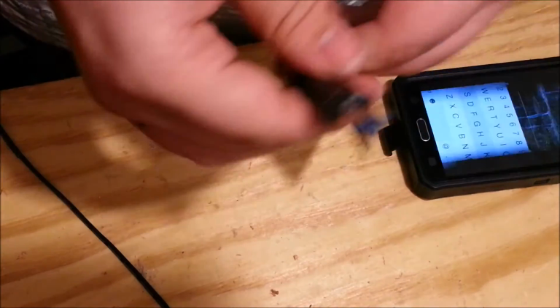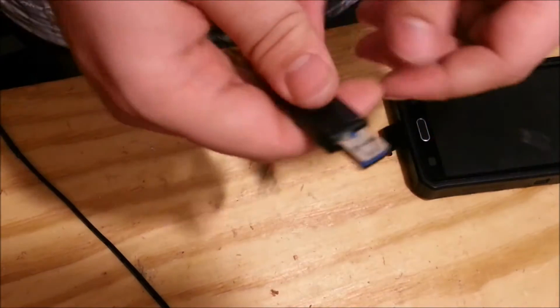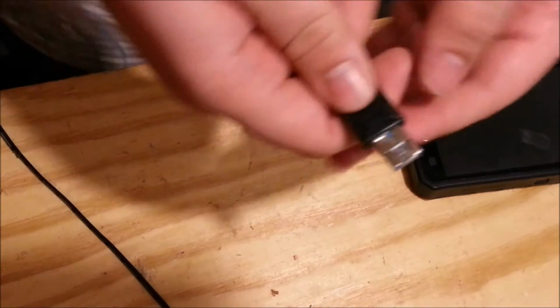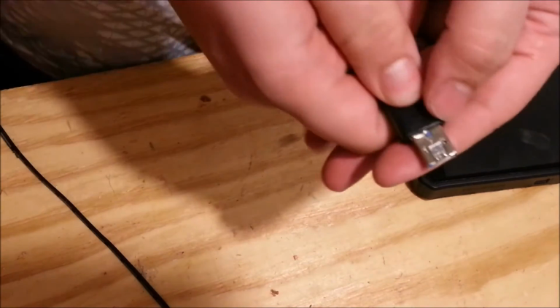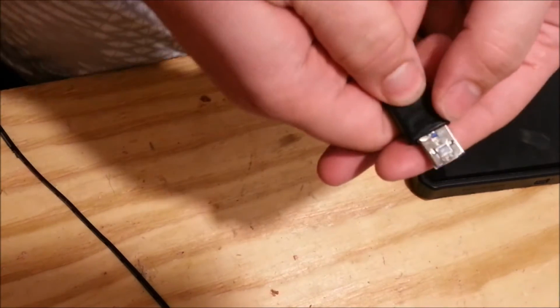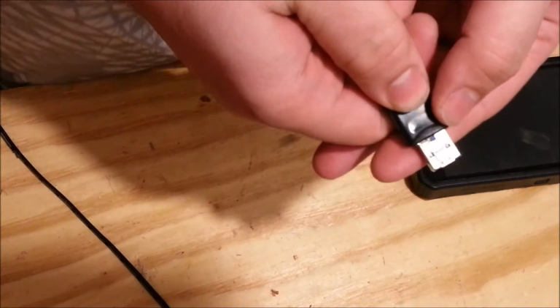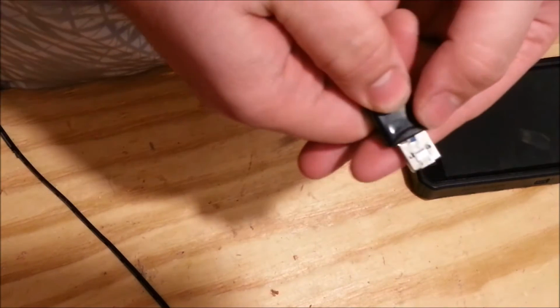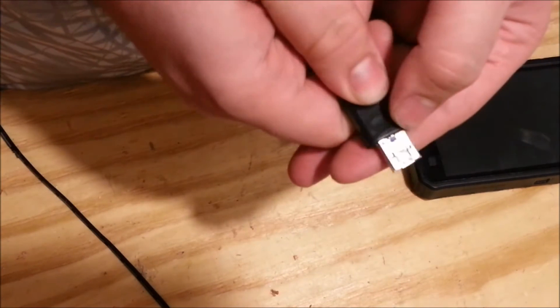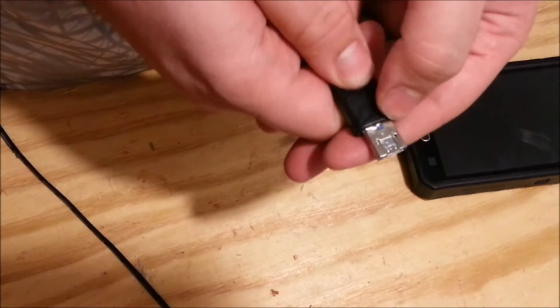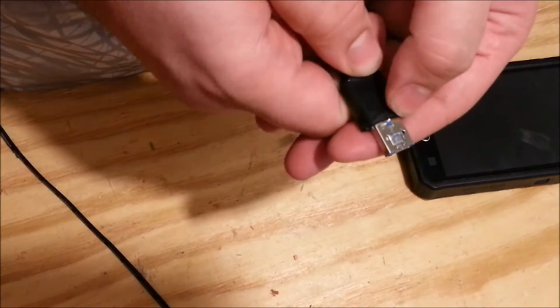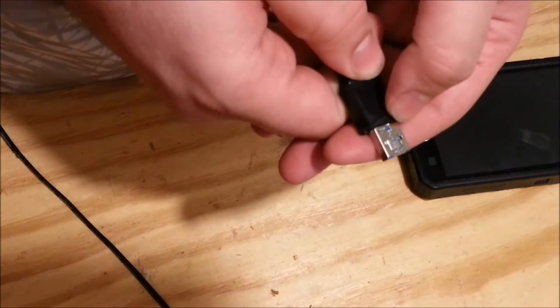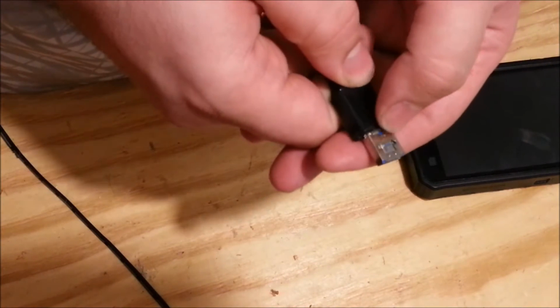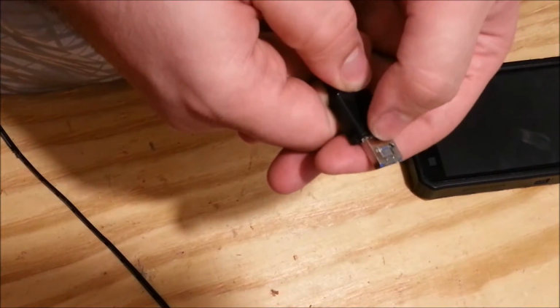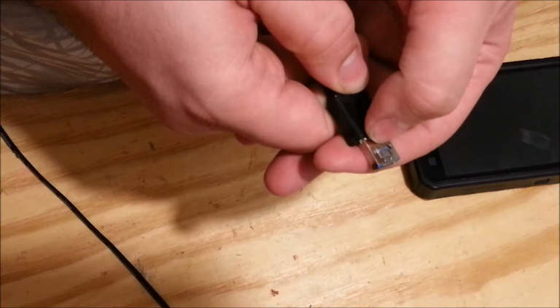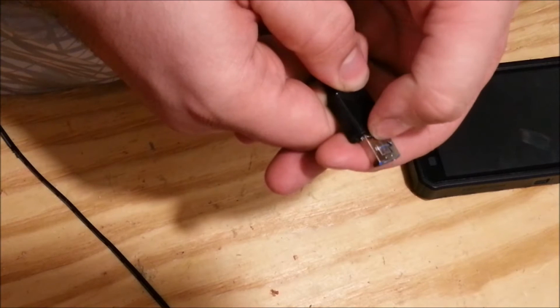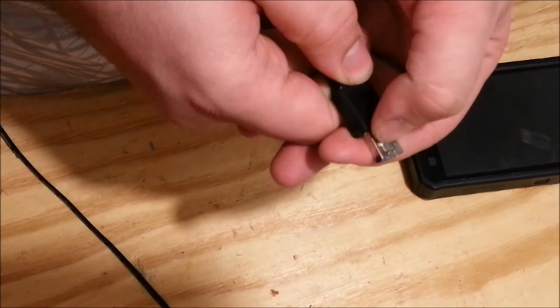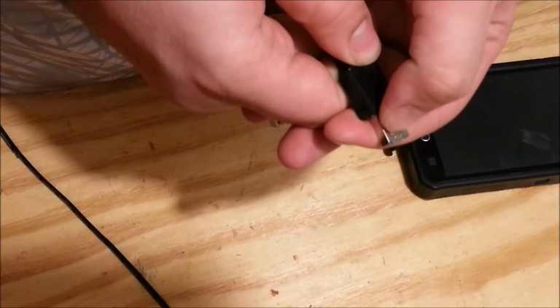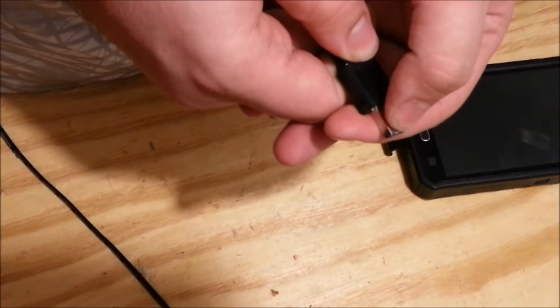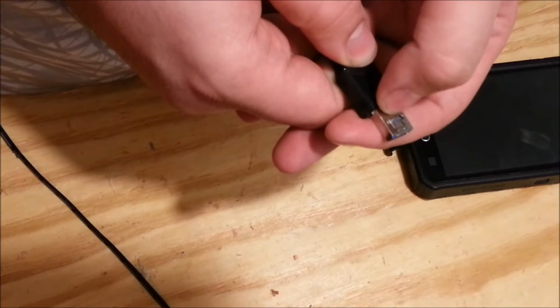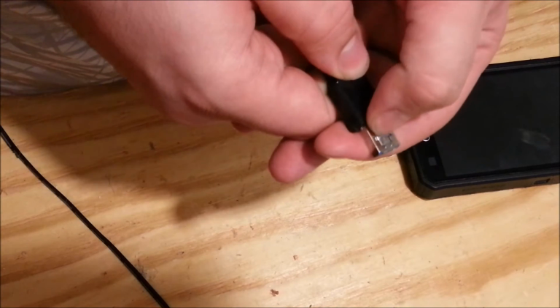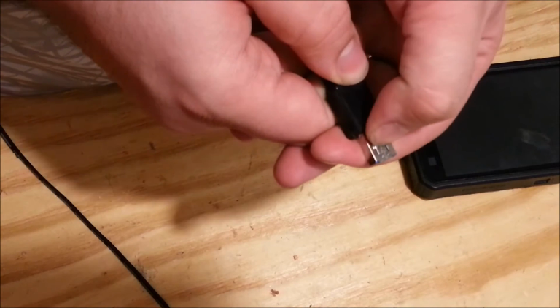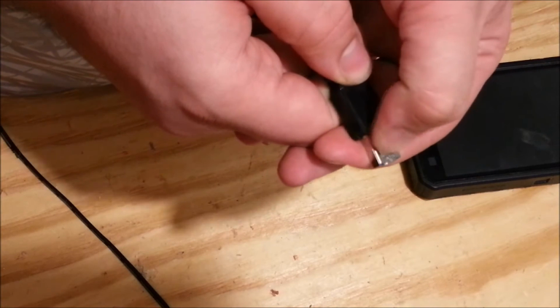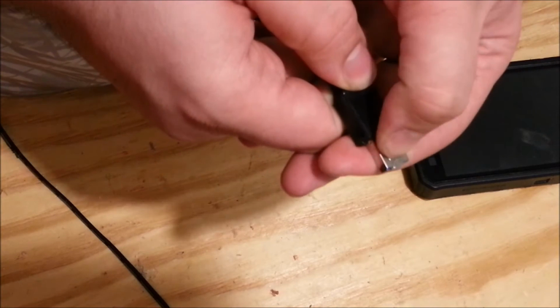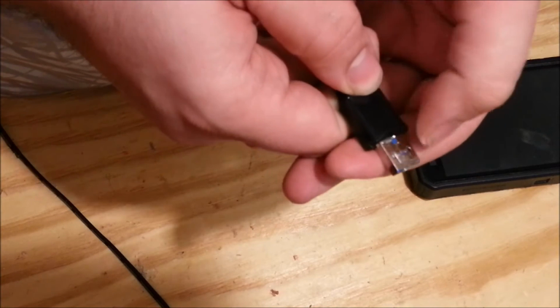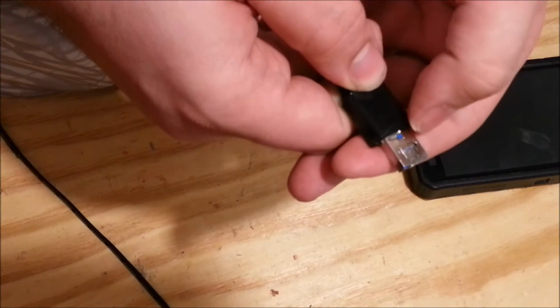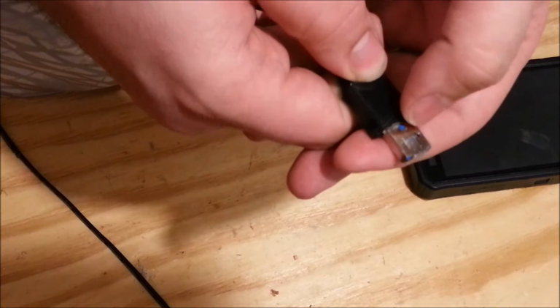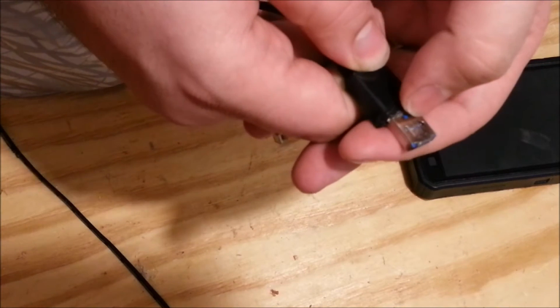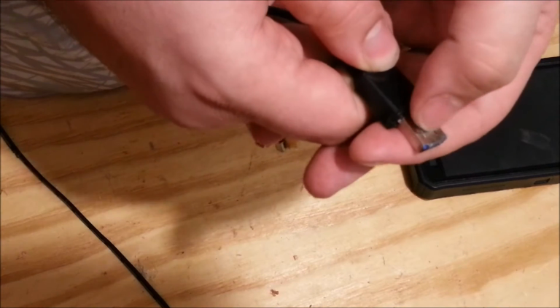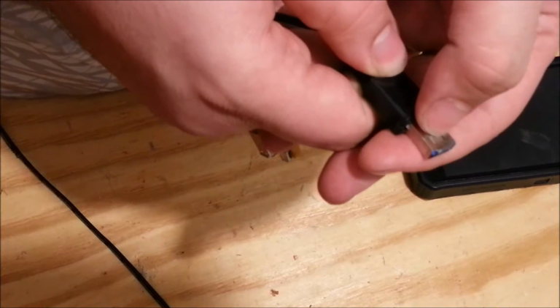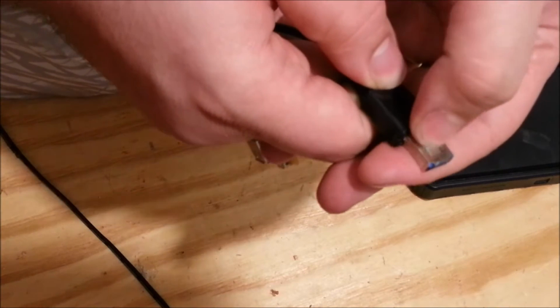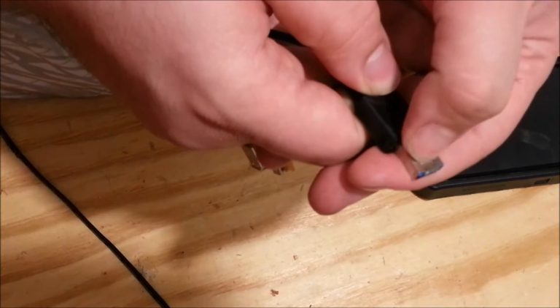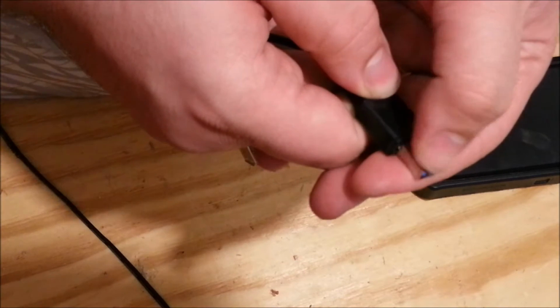It just slides right out — this is a really cool connector. I got it out of a little selfie fan.